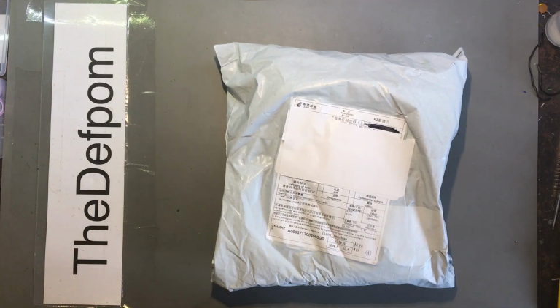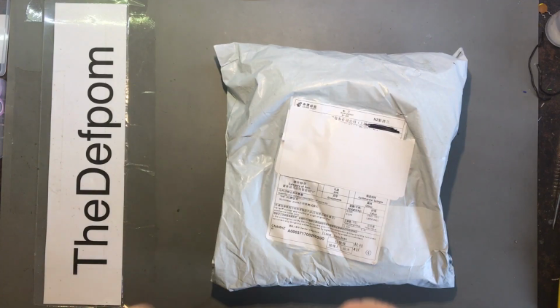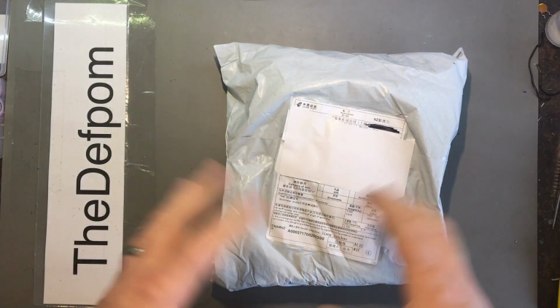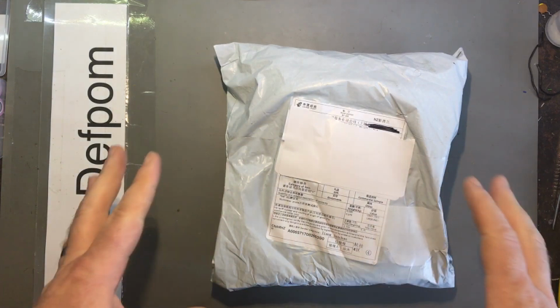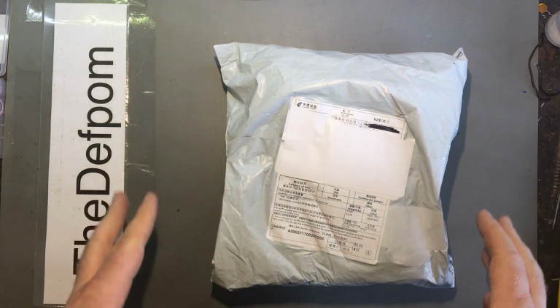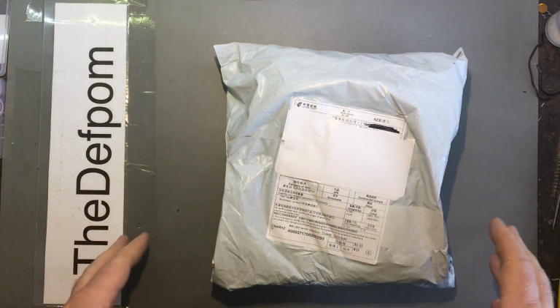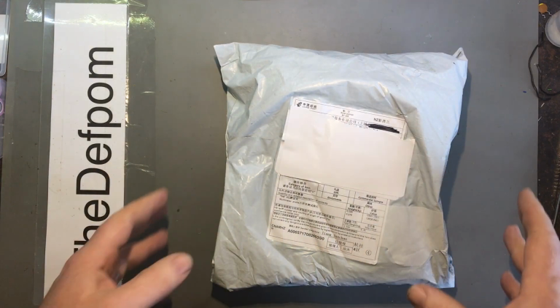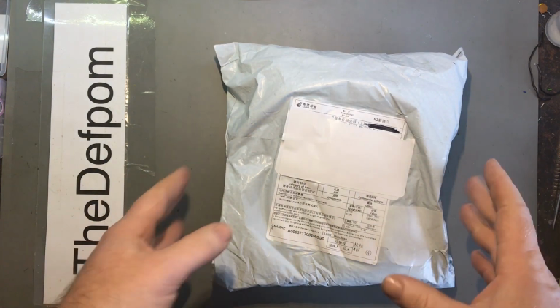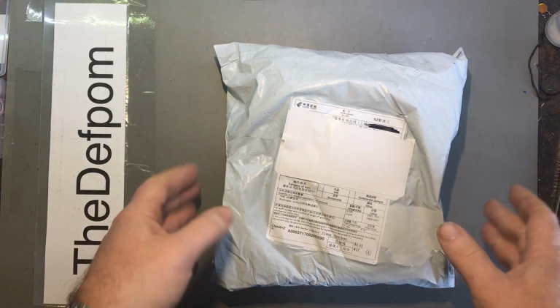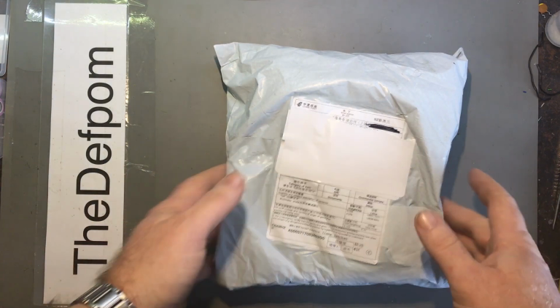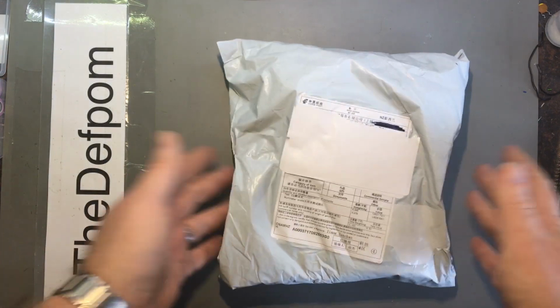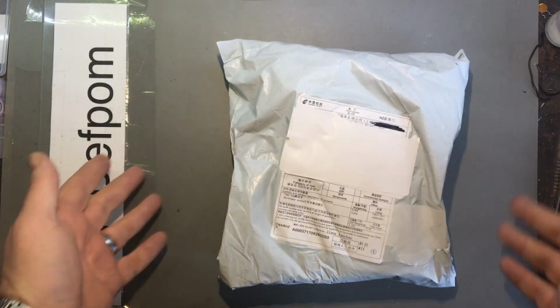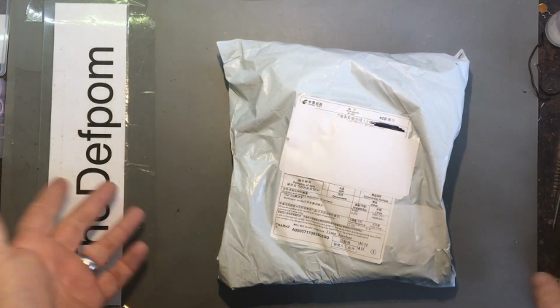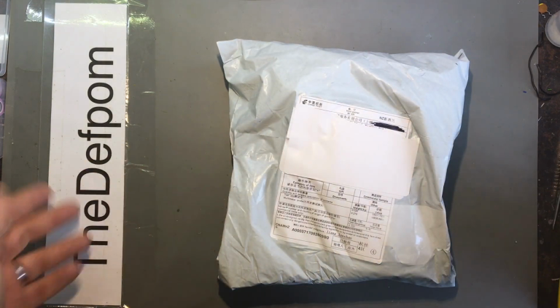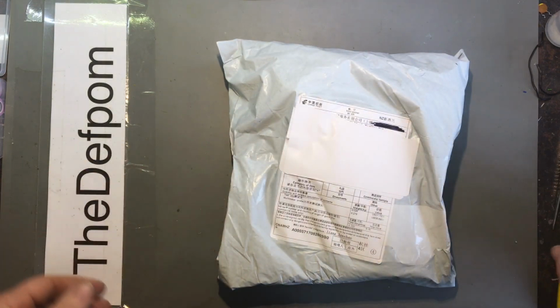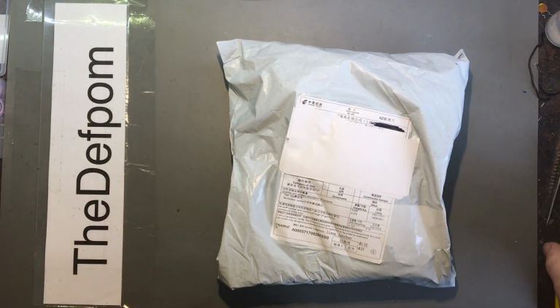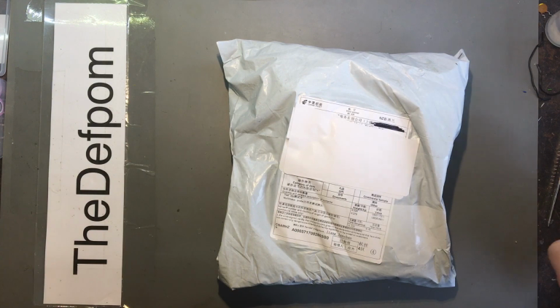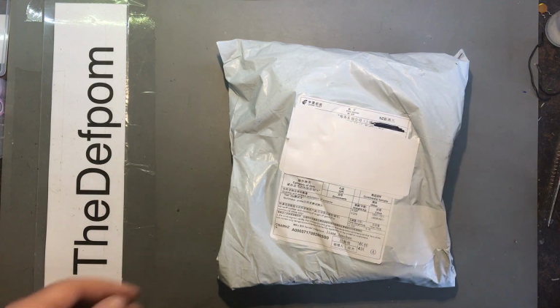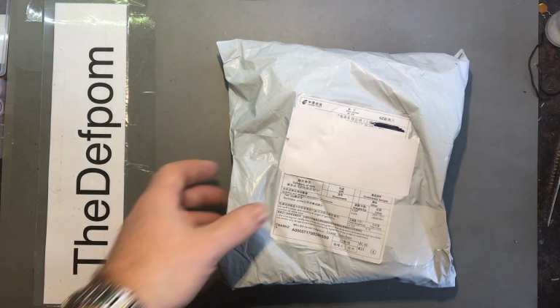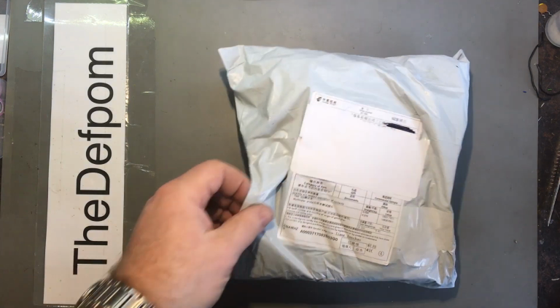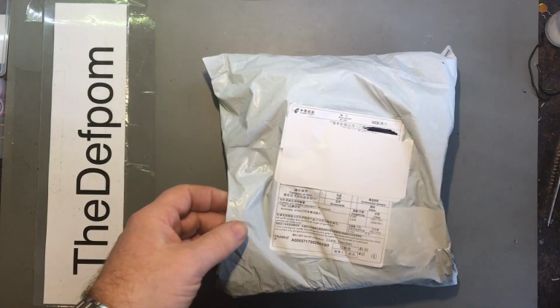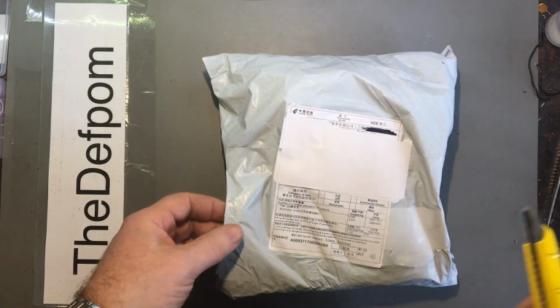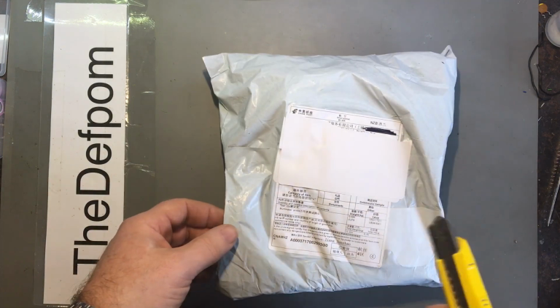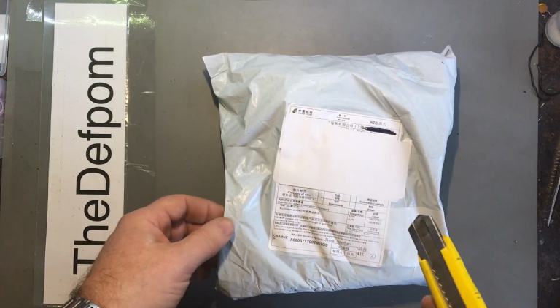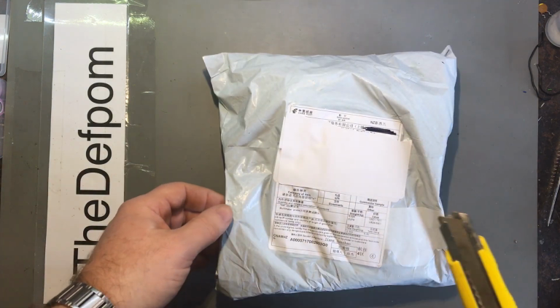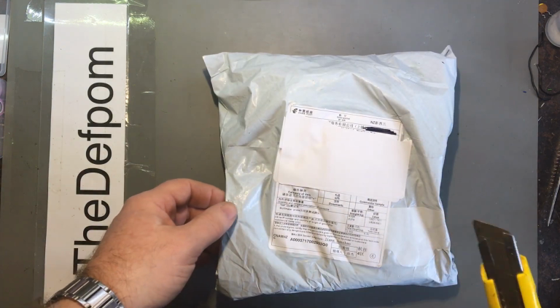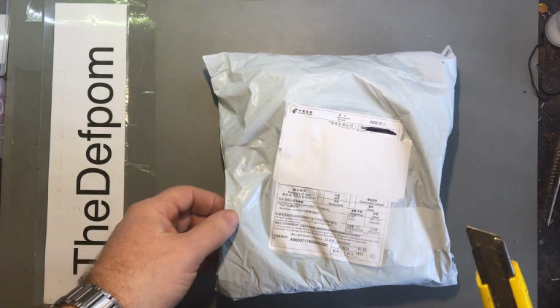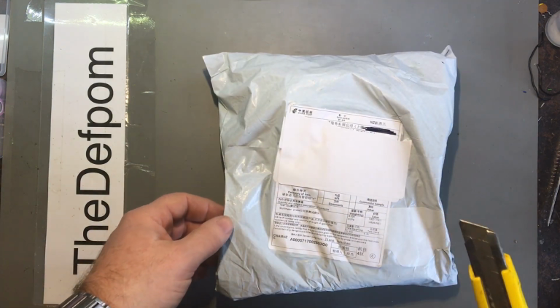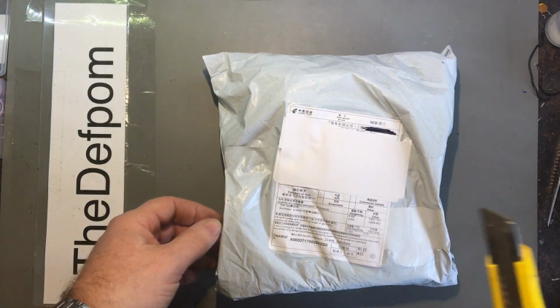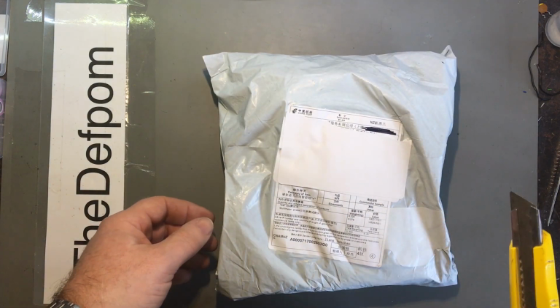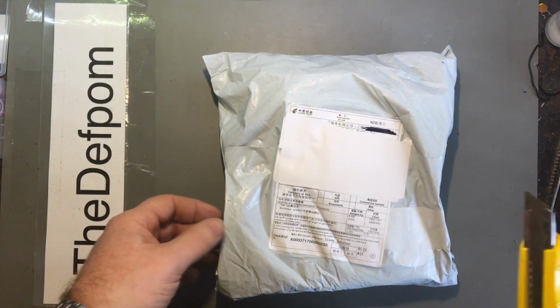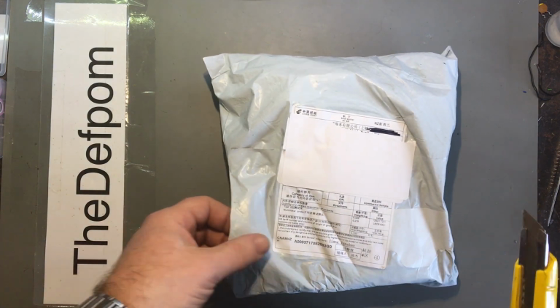Another motor bag item. This is fairly large so I thought I'd just do this one and we'll see what we've got in here.